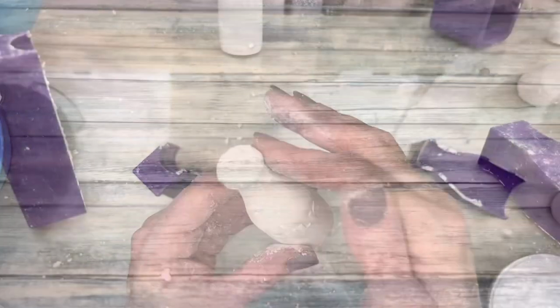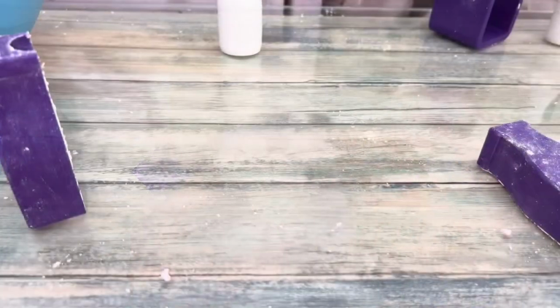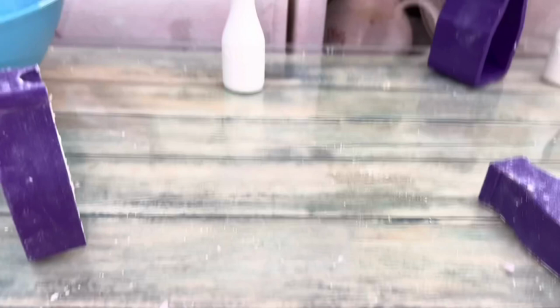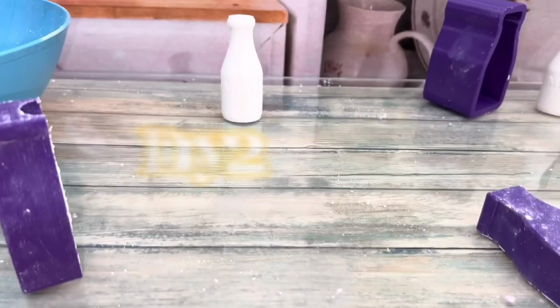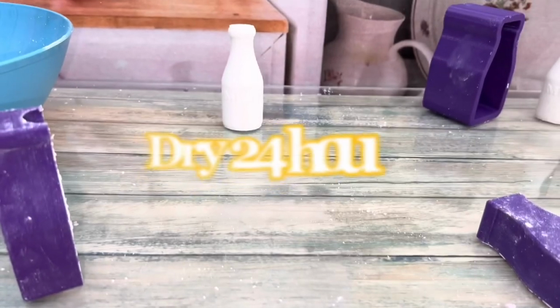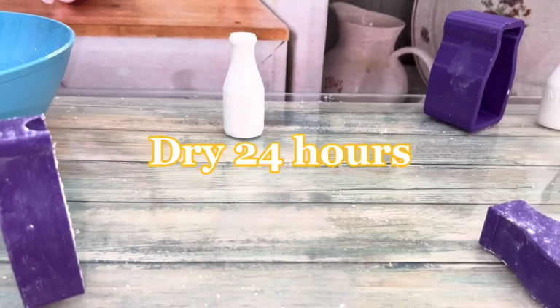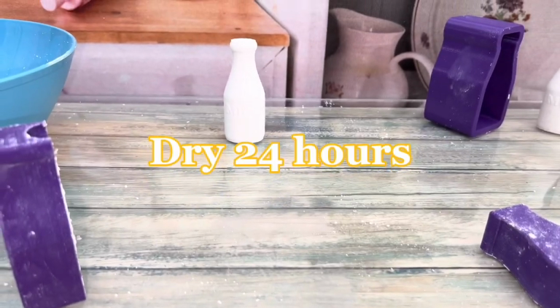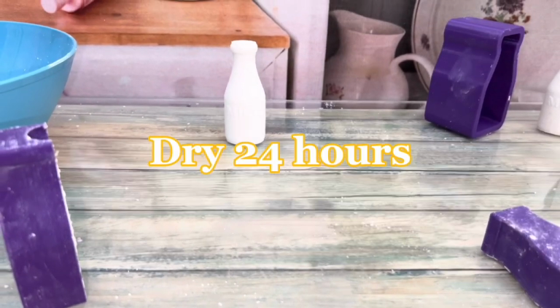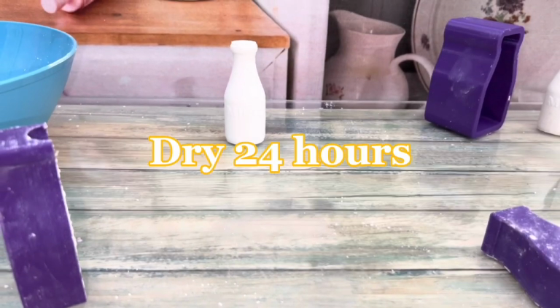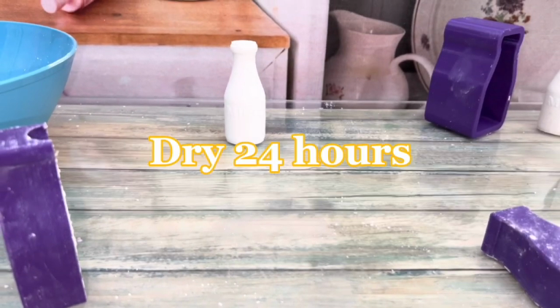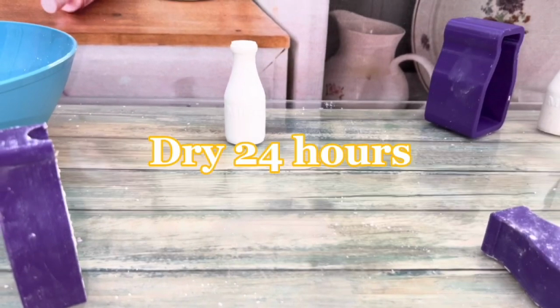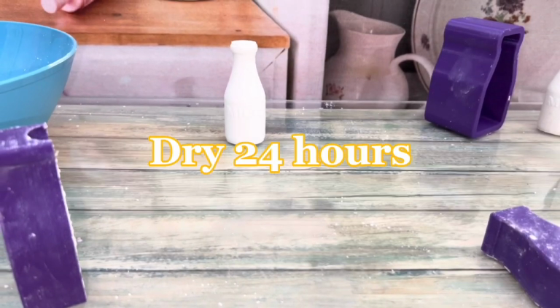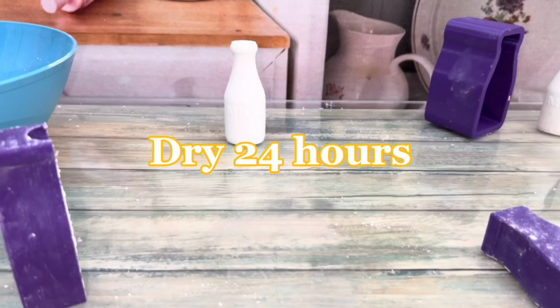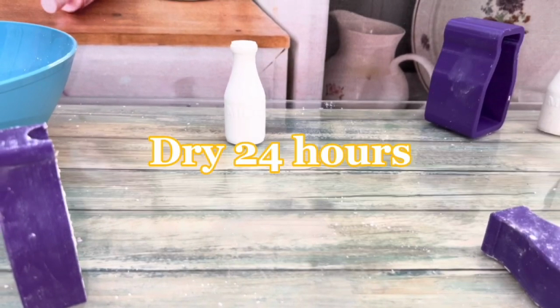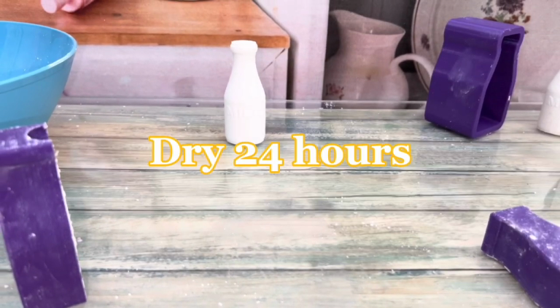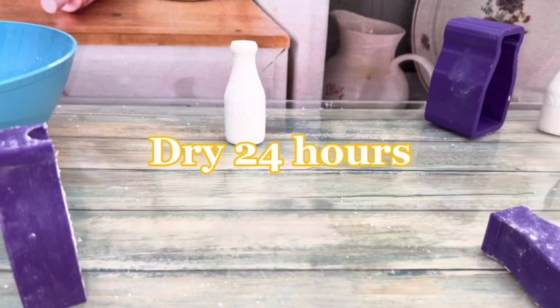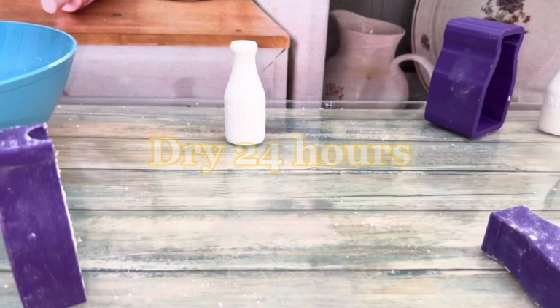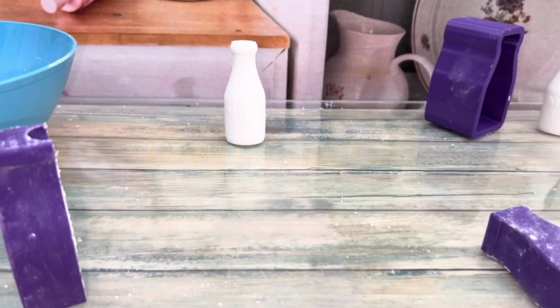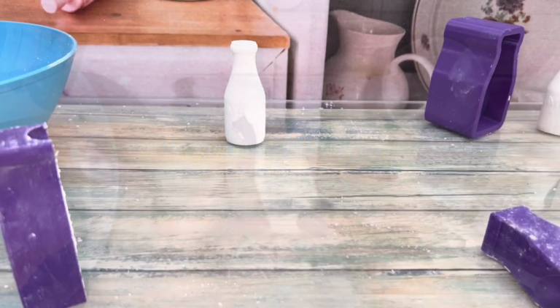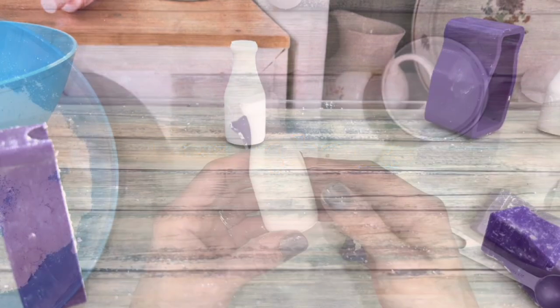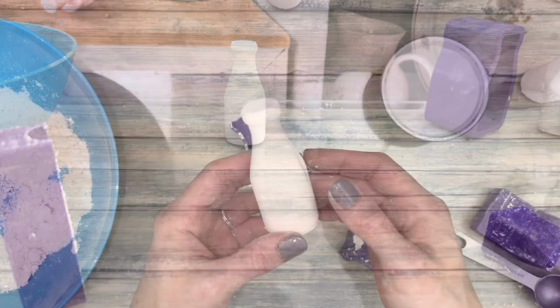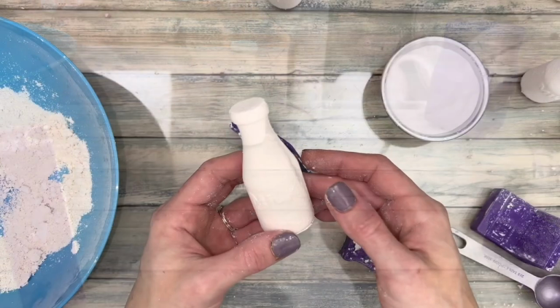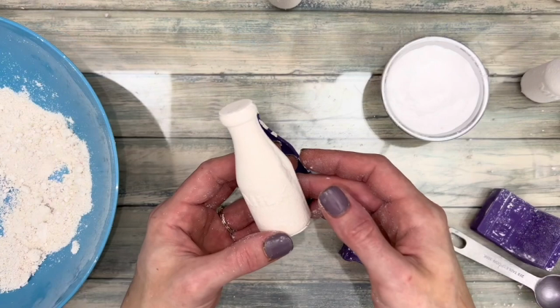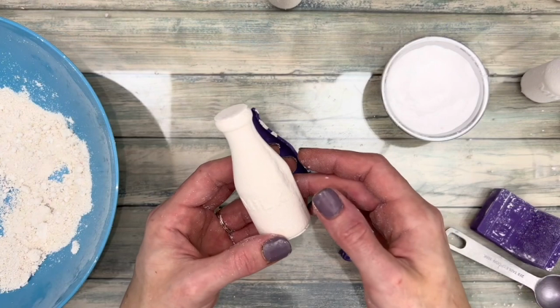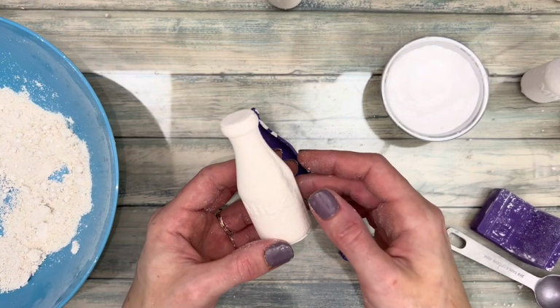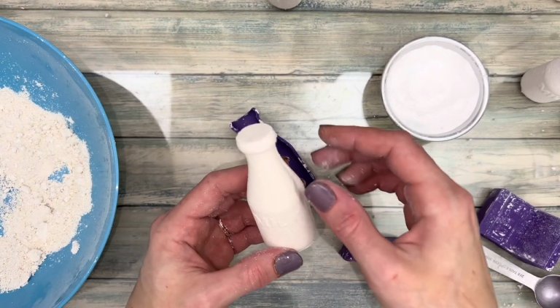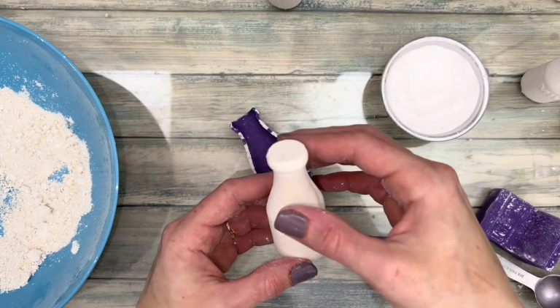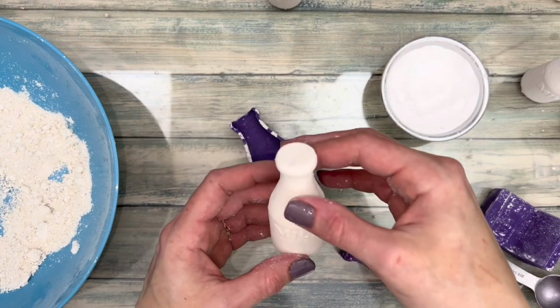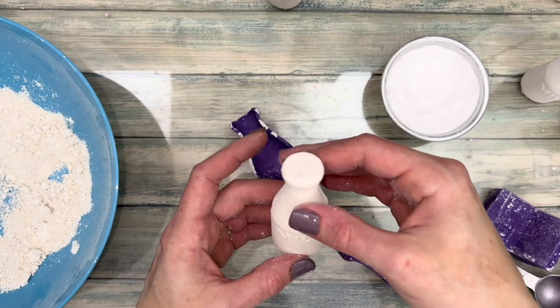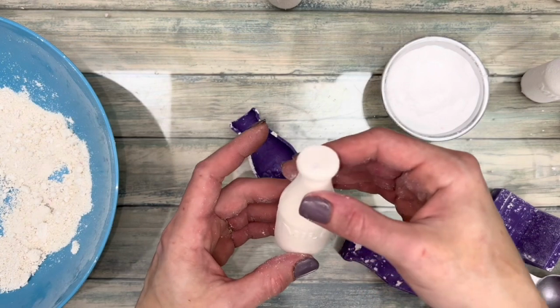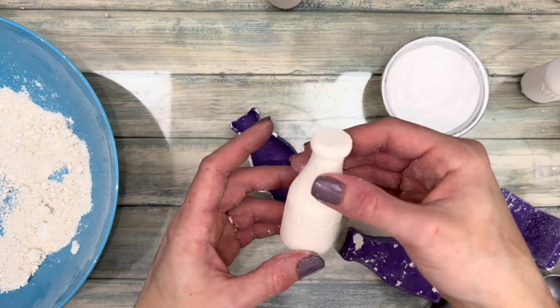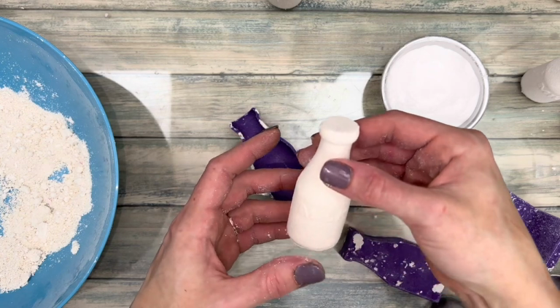Dry them for 24 hours. During this time they're fragile, especially by the neck area.